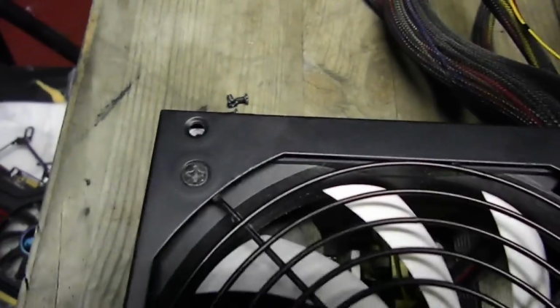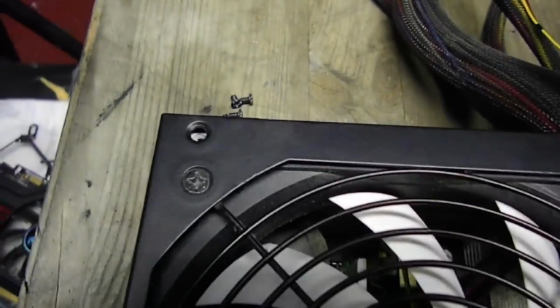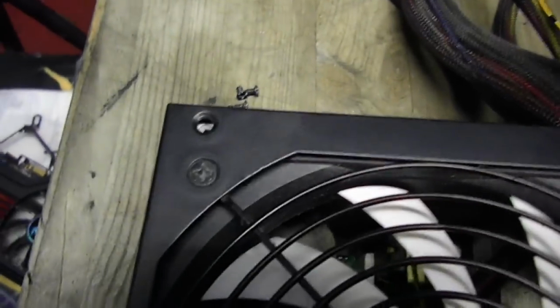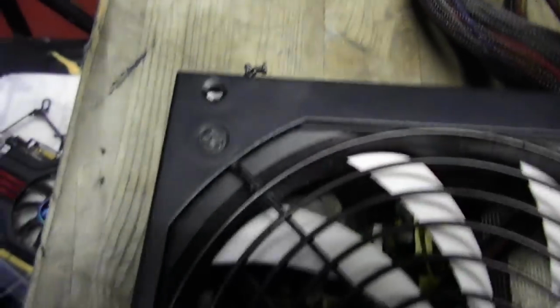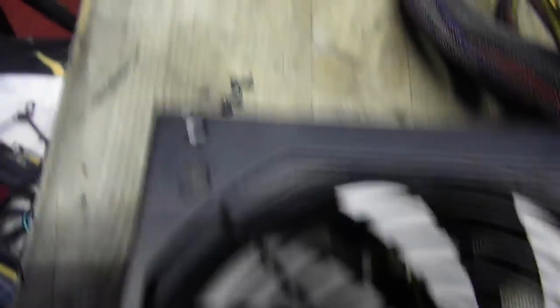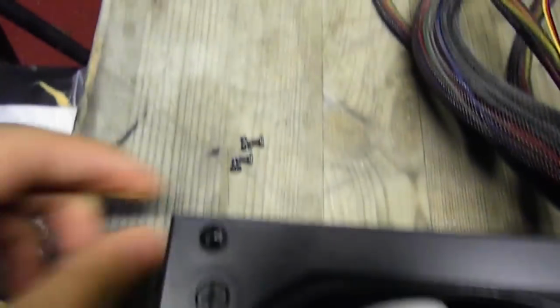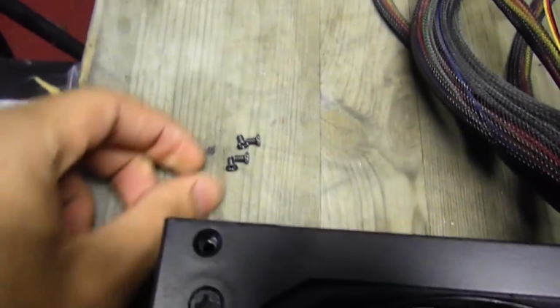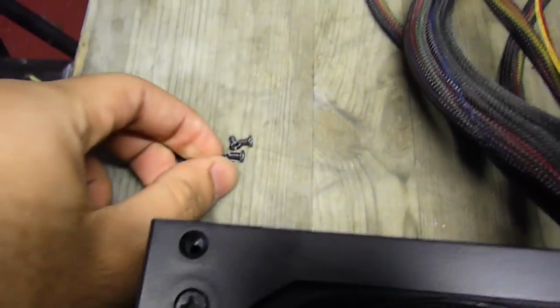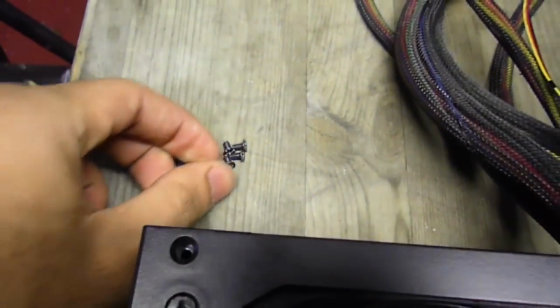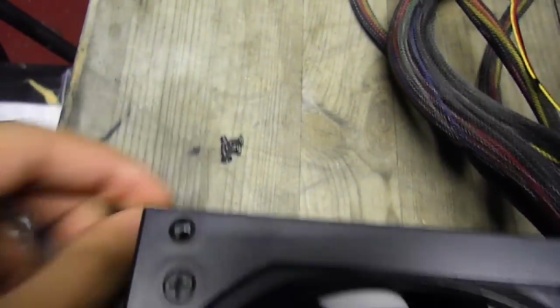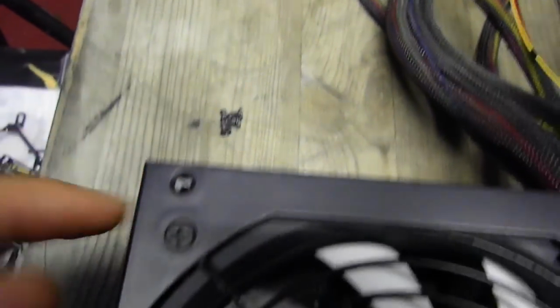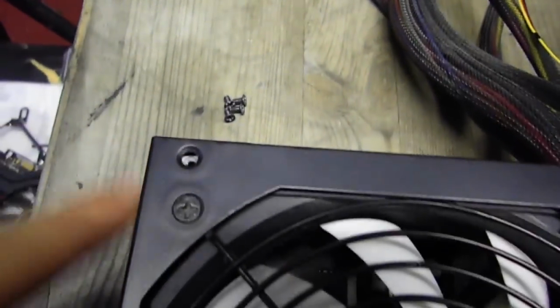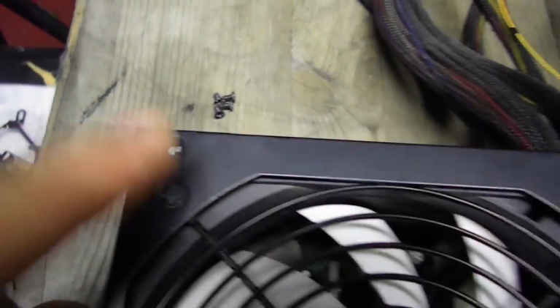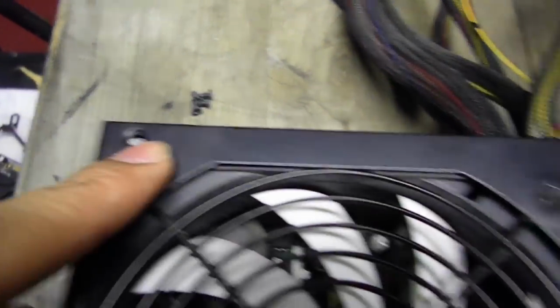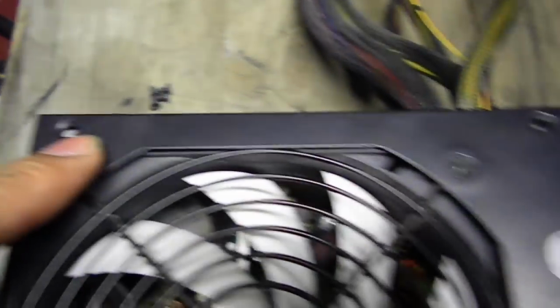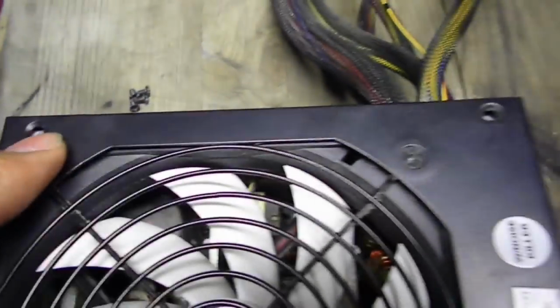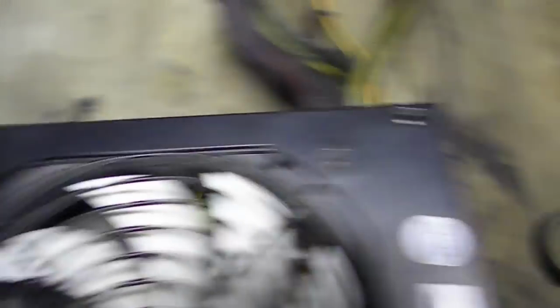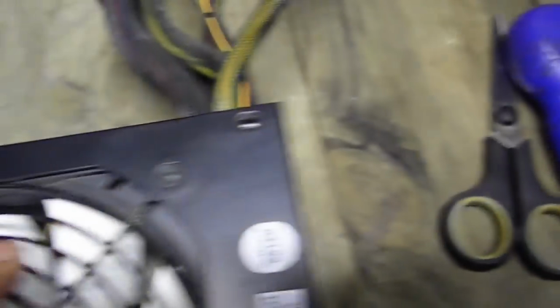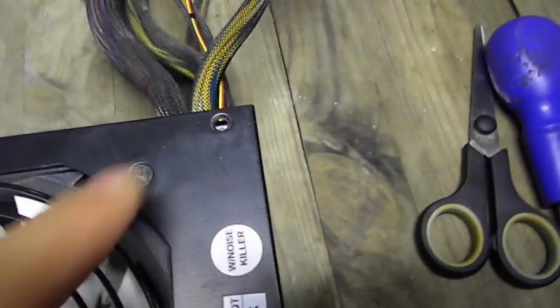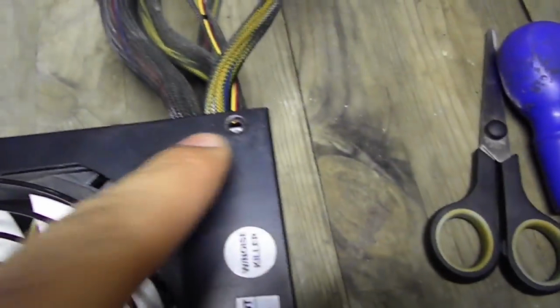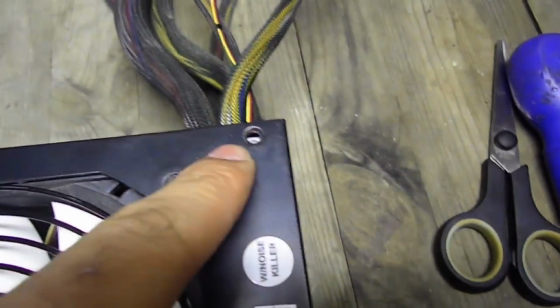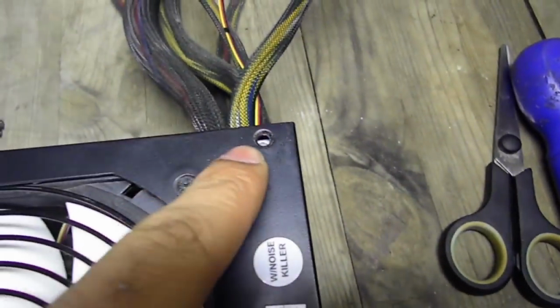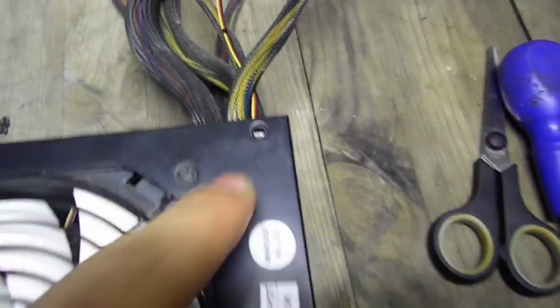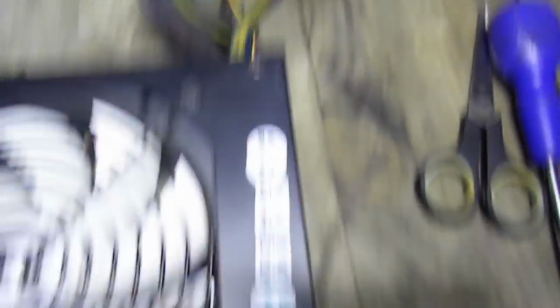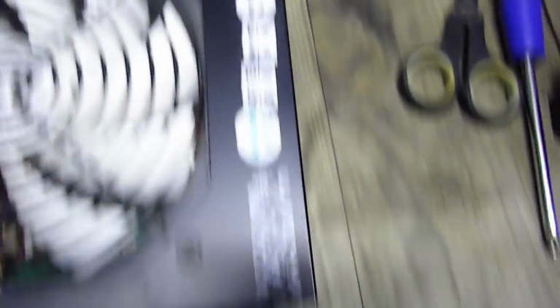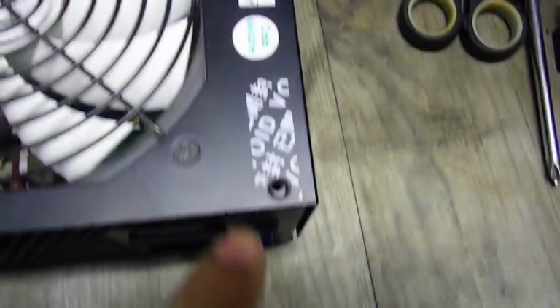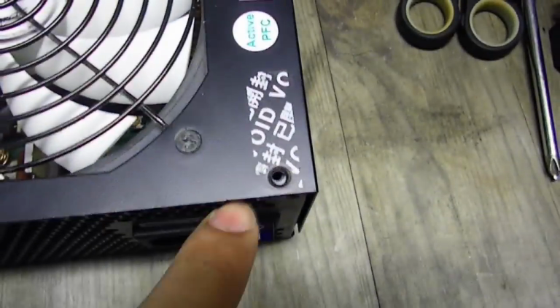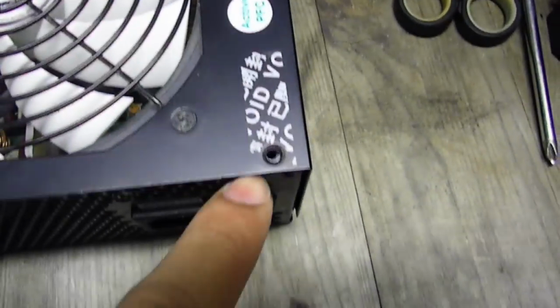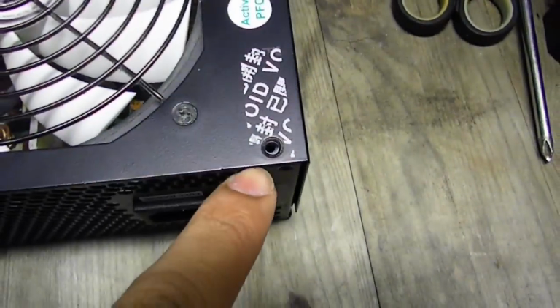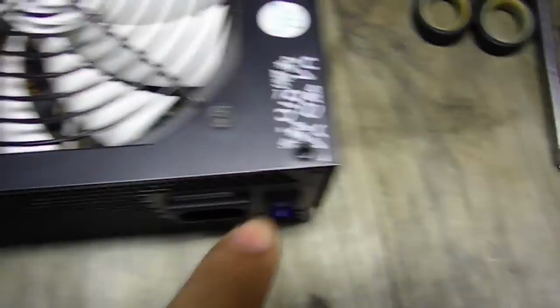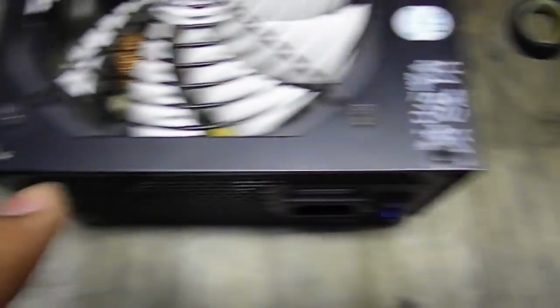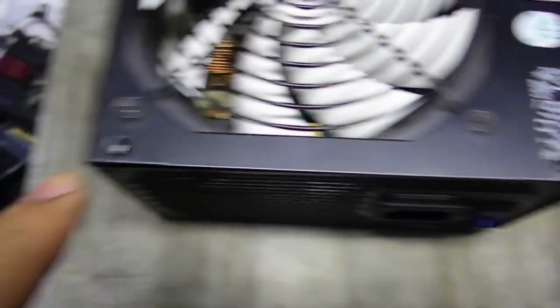First of all you have to remove 4 screws — here, here, here and here.